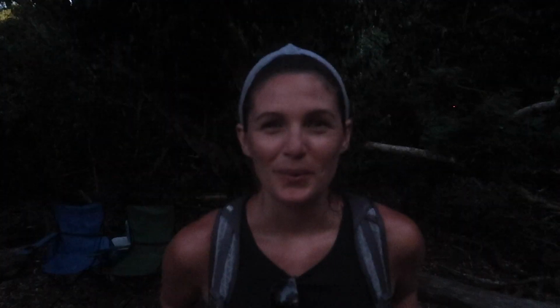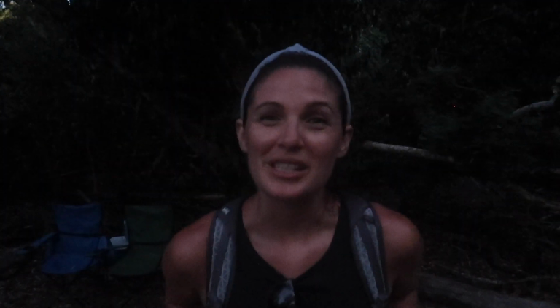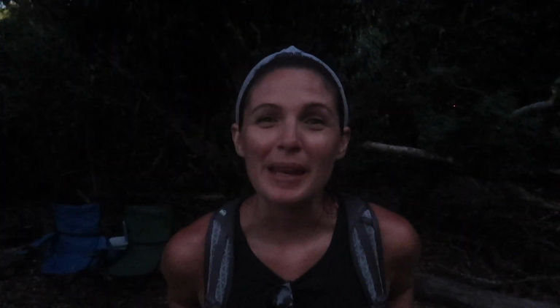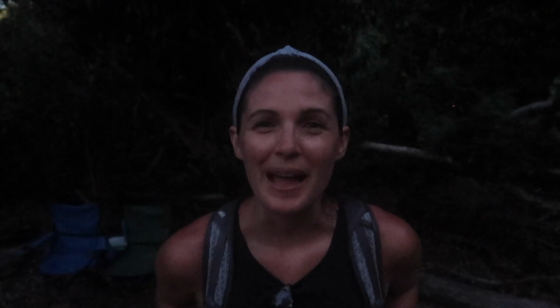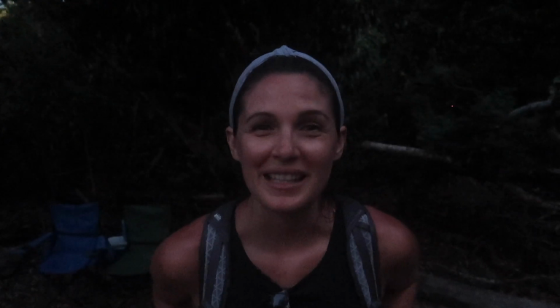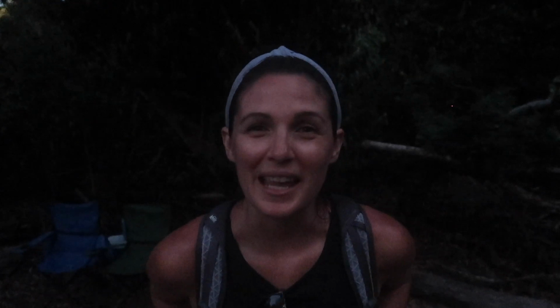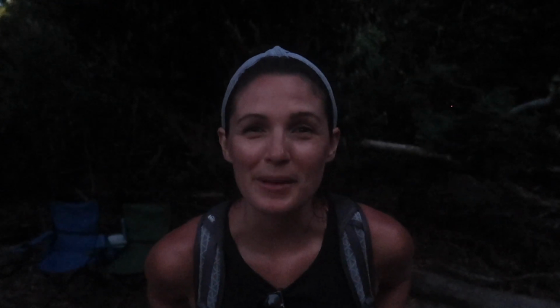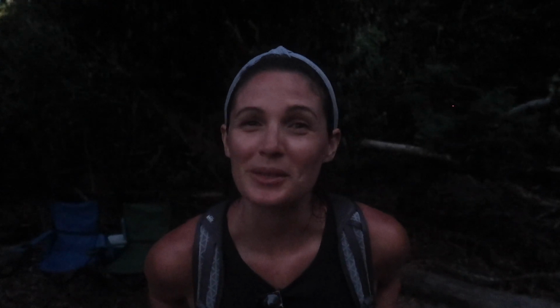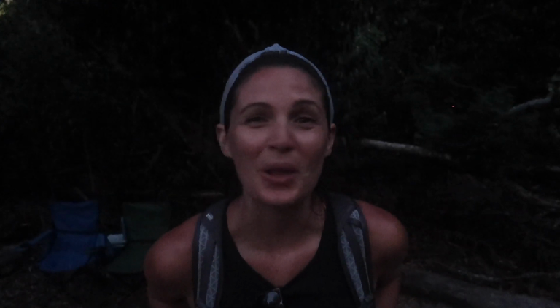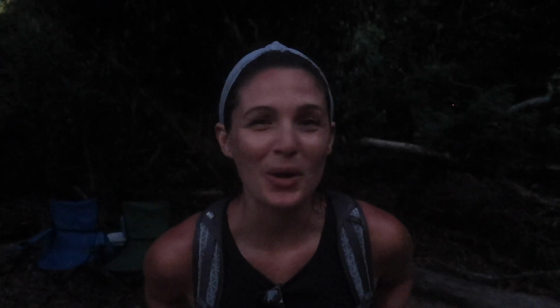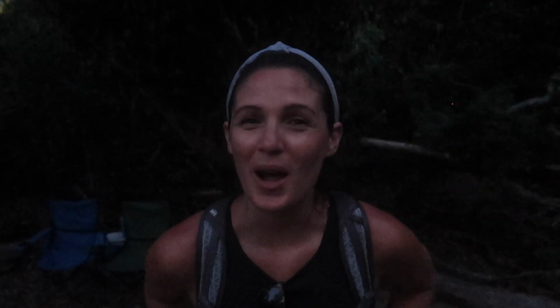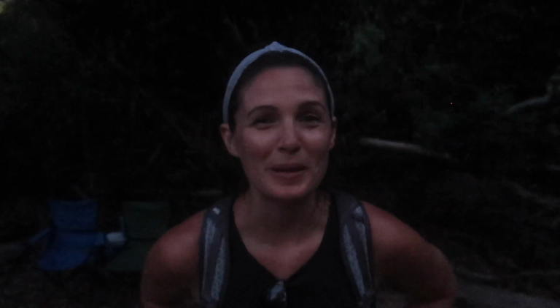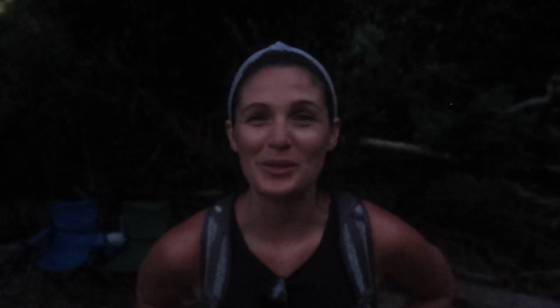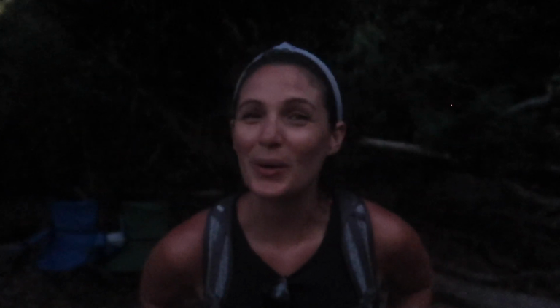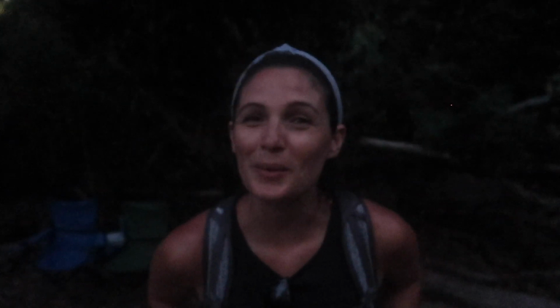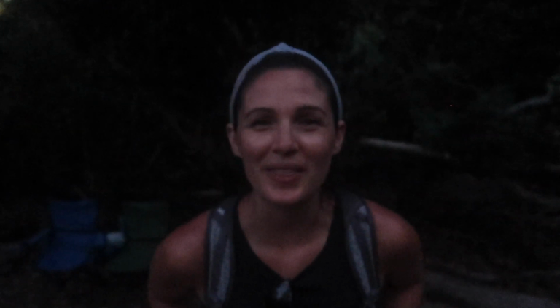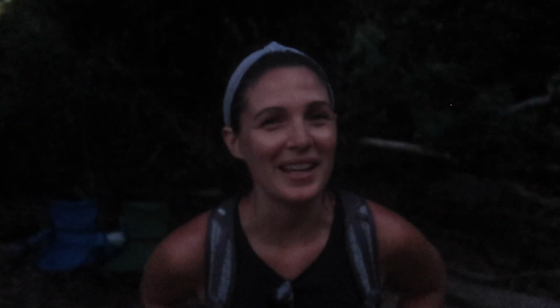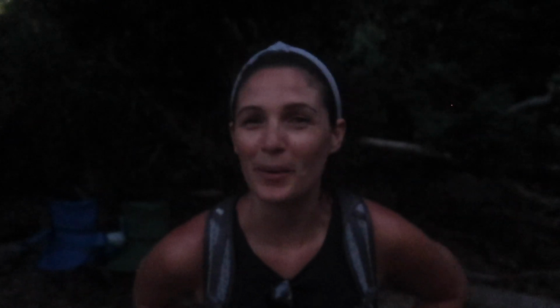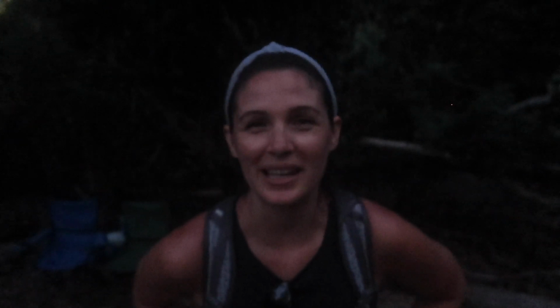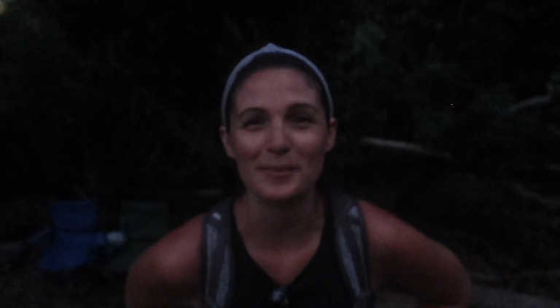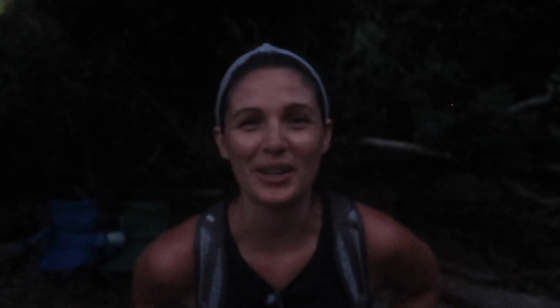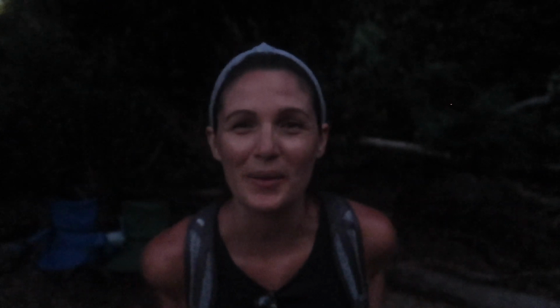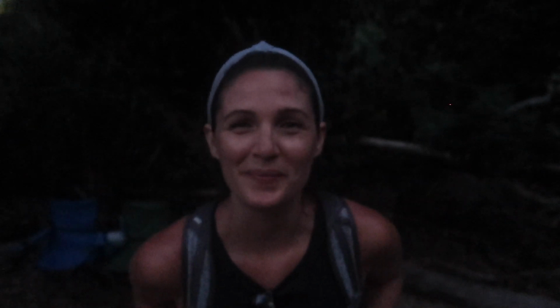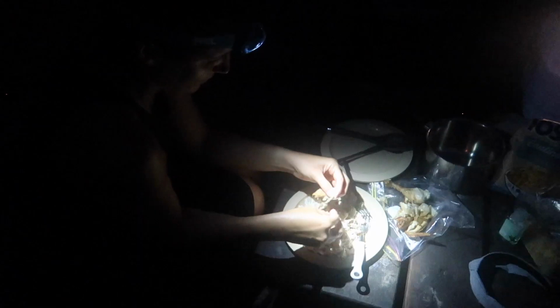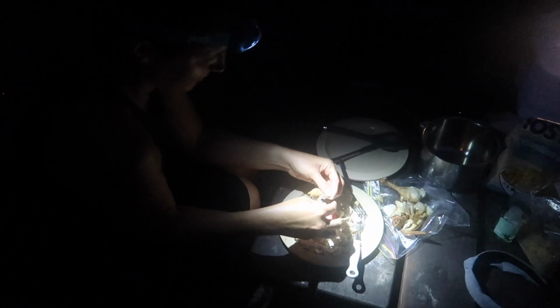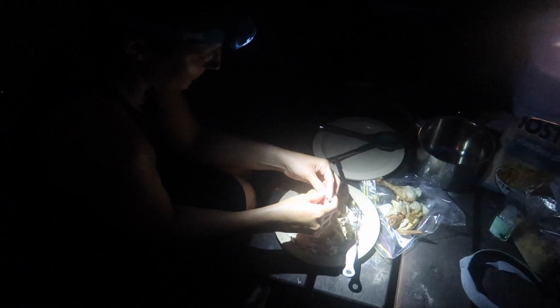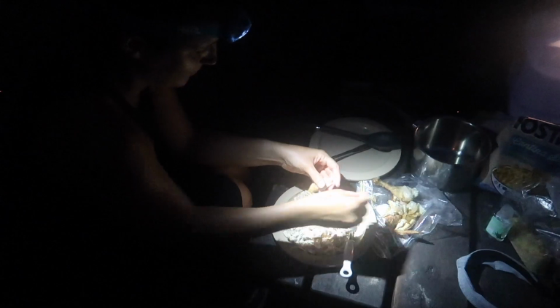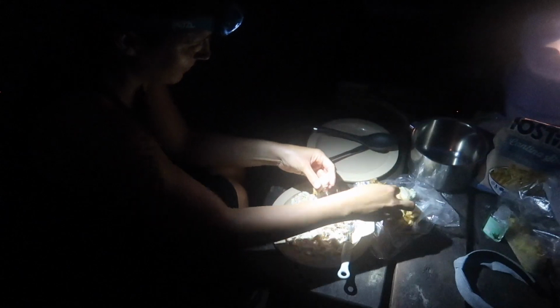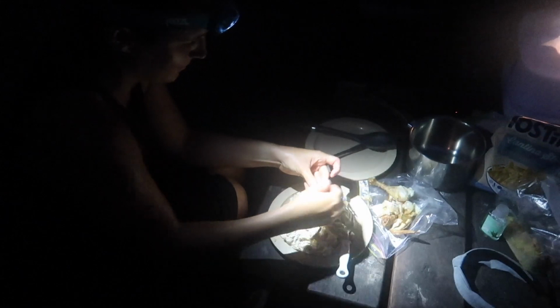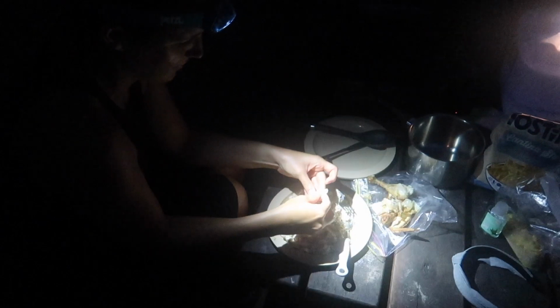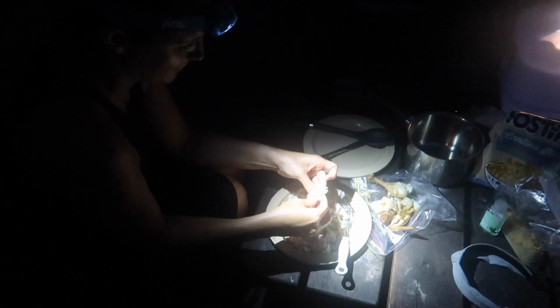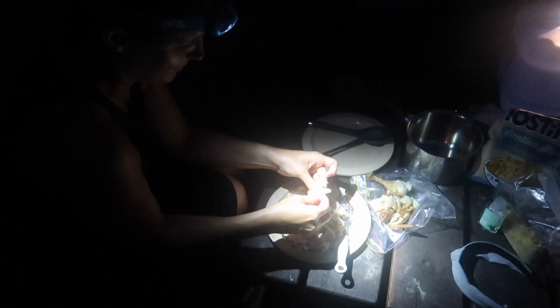We just made it back to camp. It was a long walk but it was totally worth it, and now we're going to get some dinner going. Making dinner by headlamp.